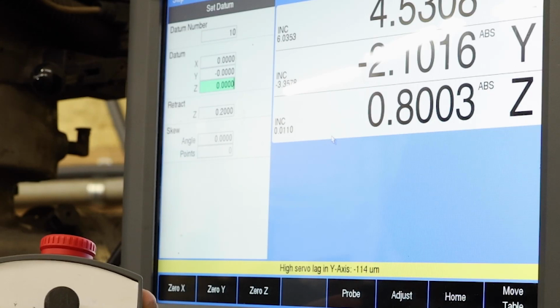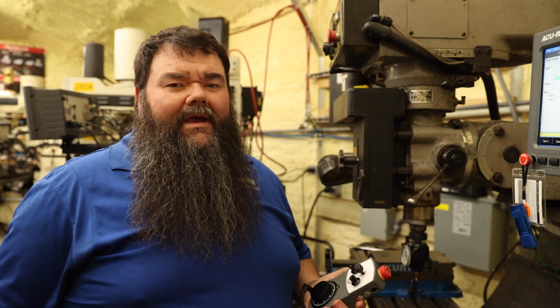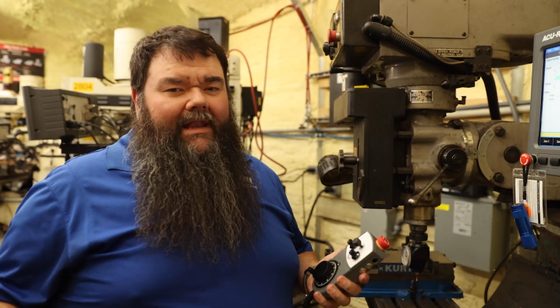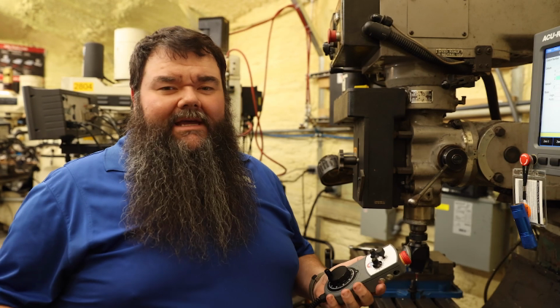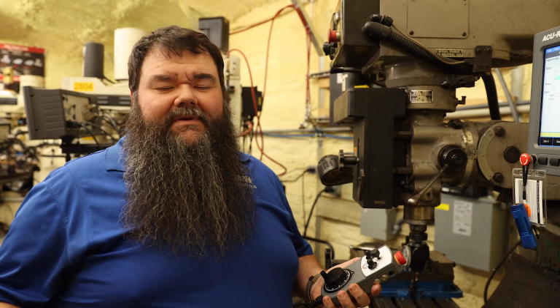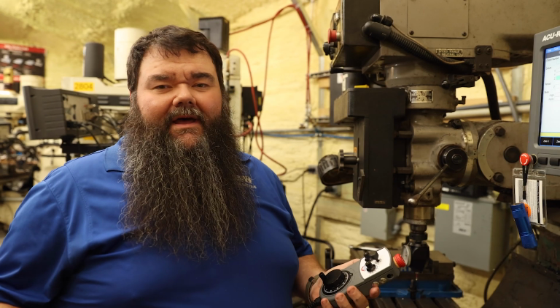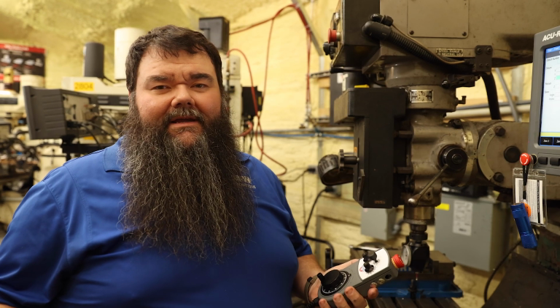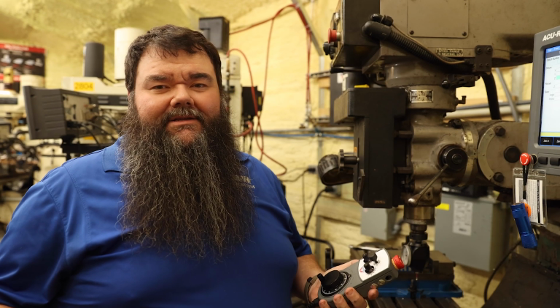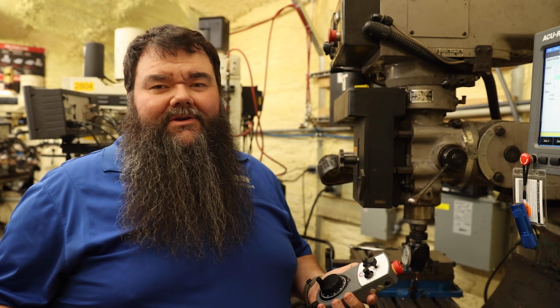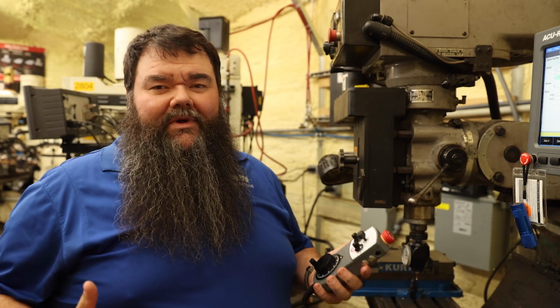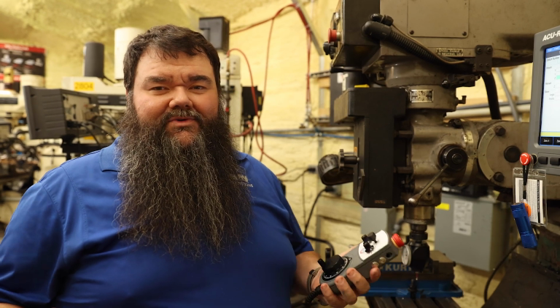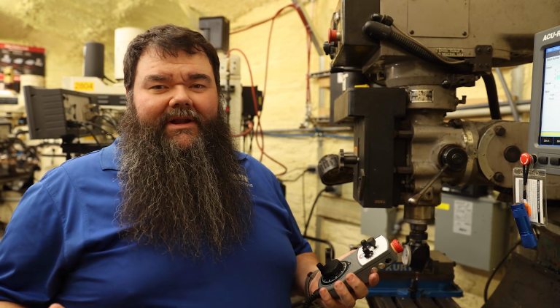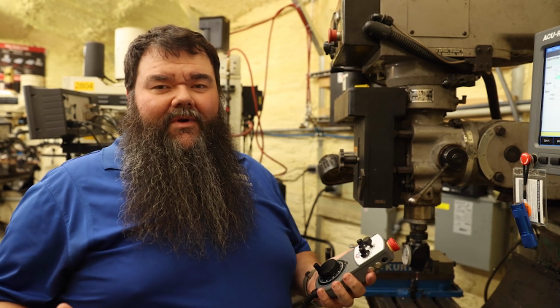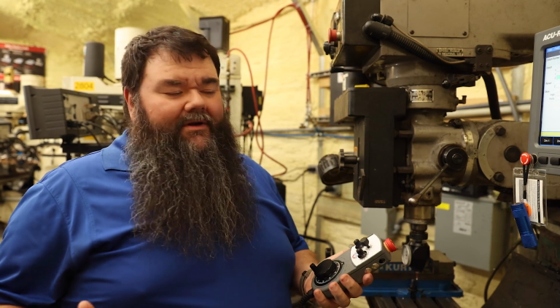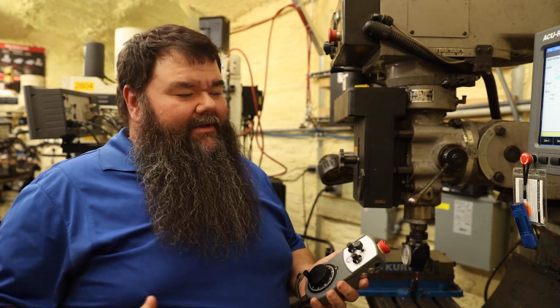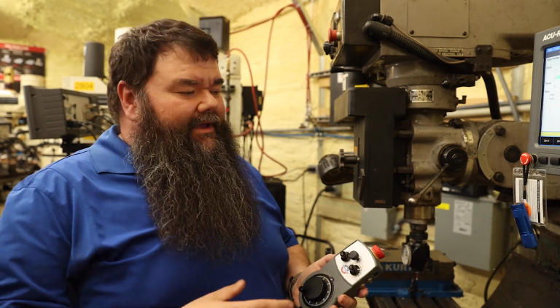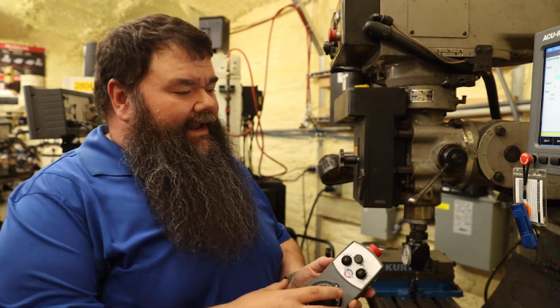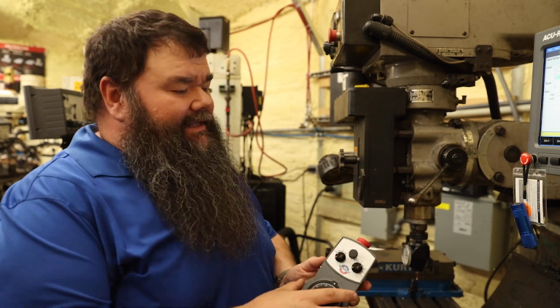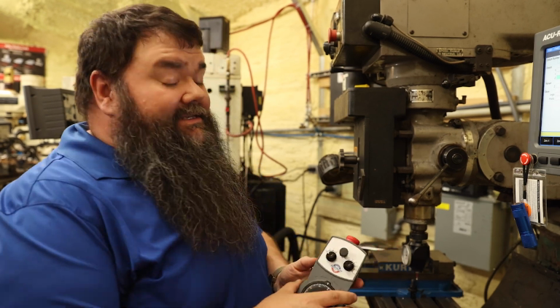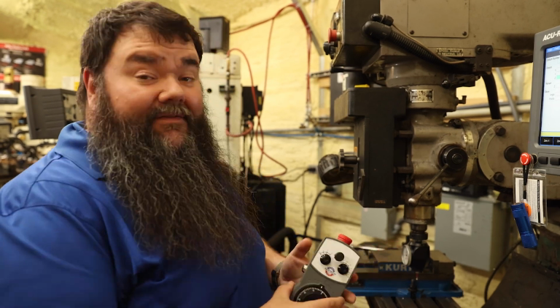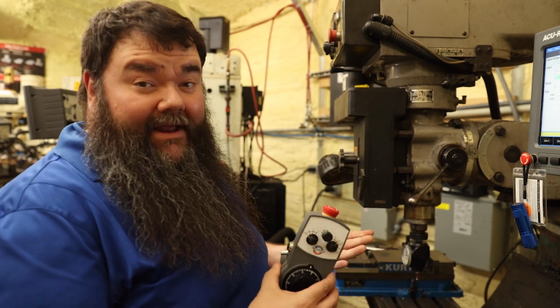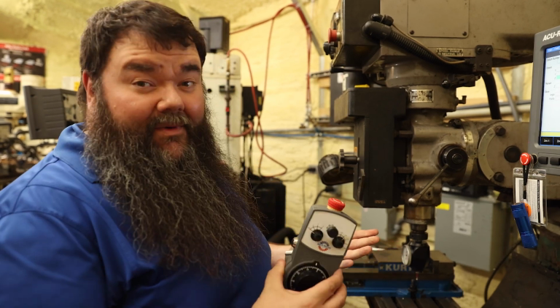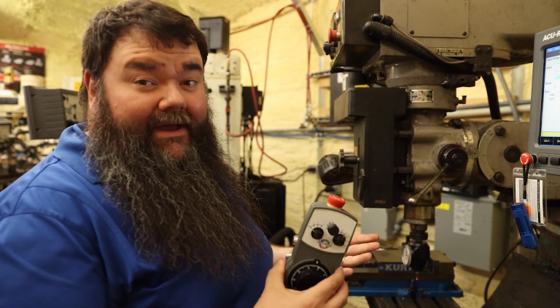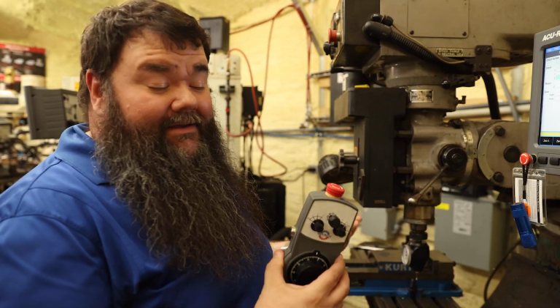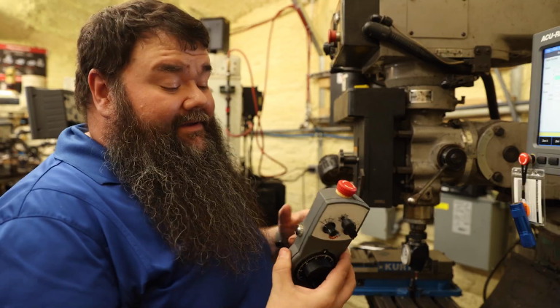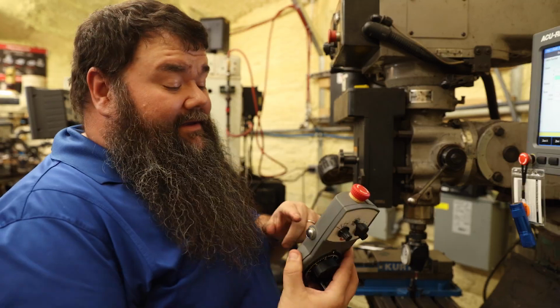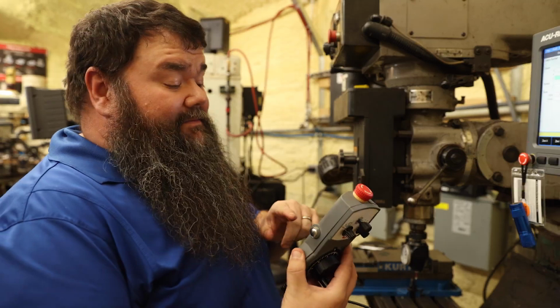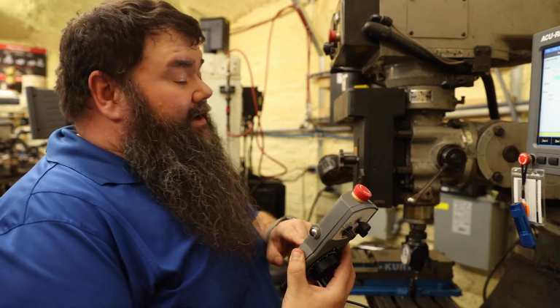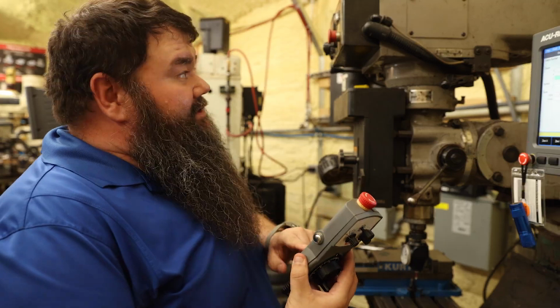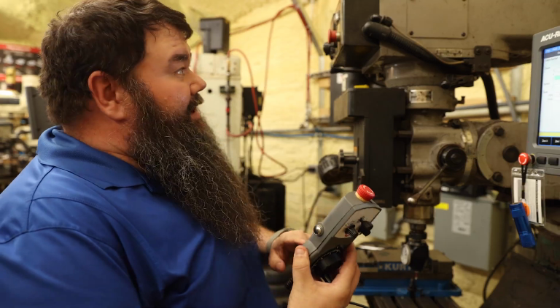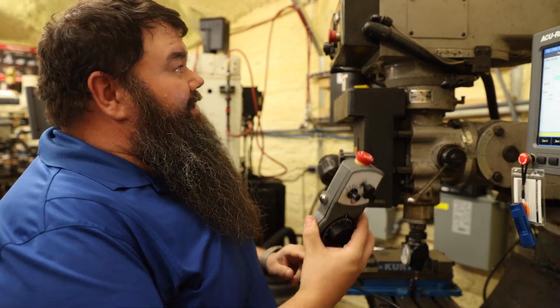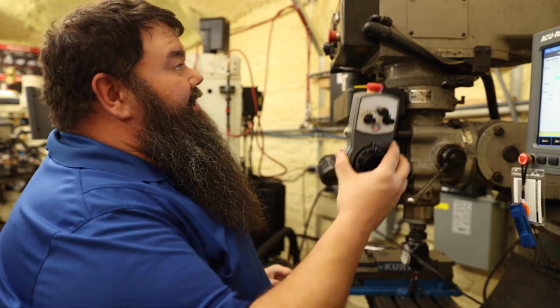And last but not least, when it's ready to work, it hides itself out of the way because it's magnetic.